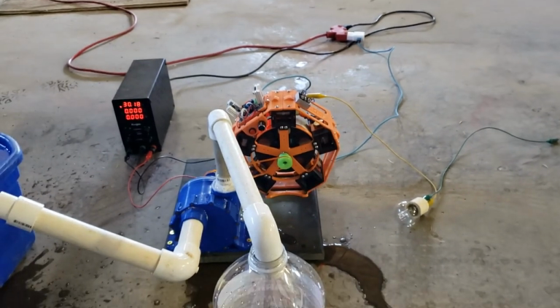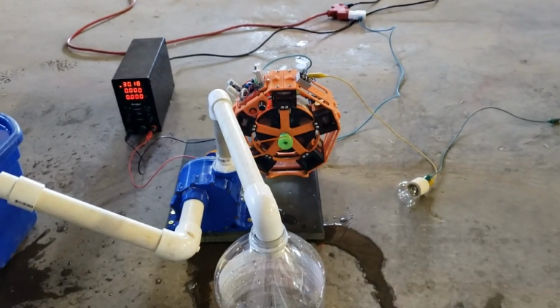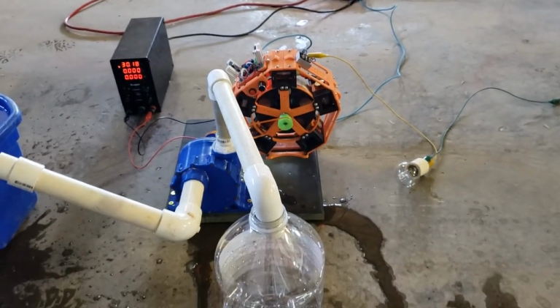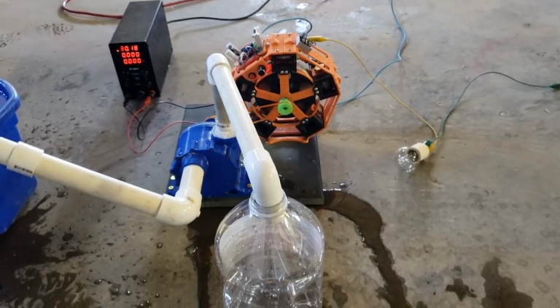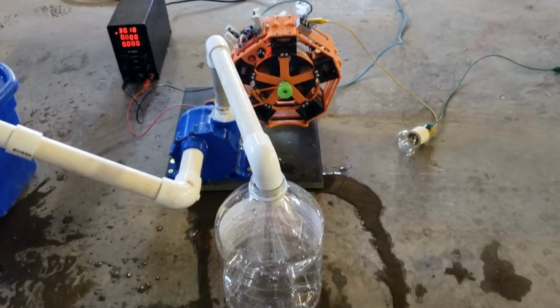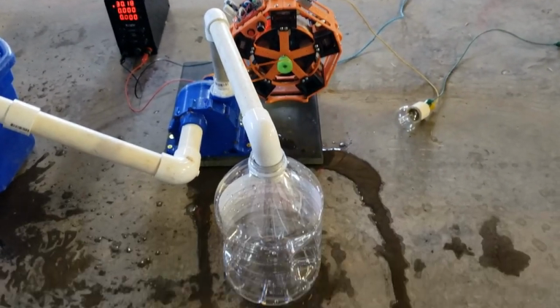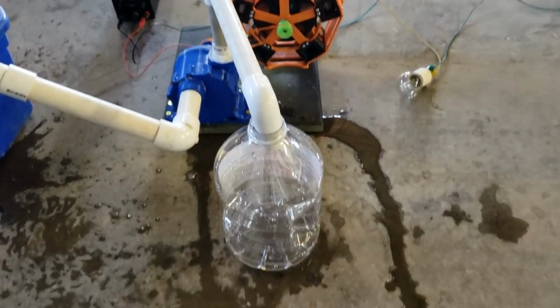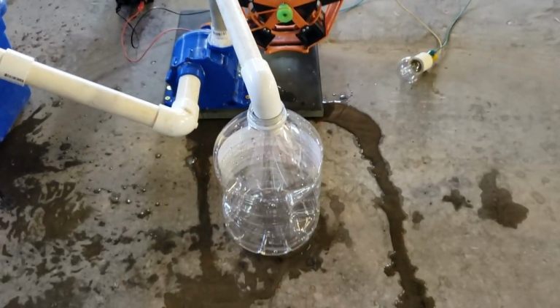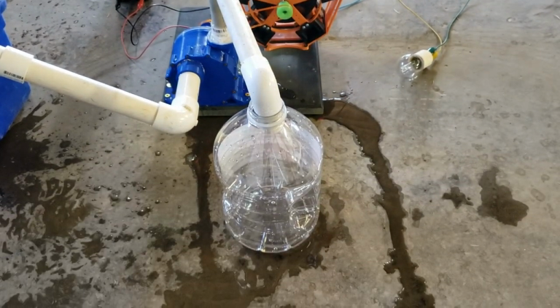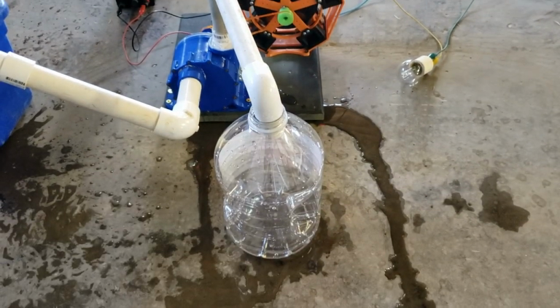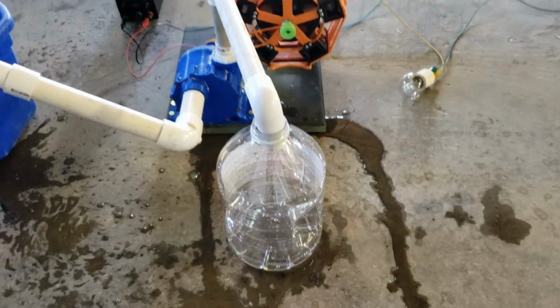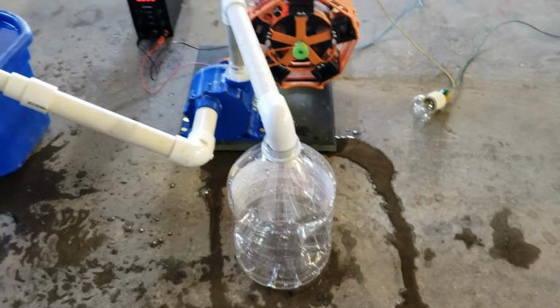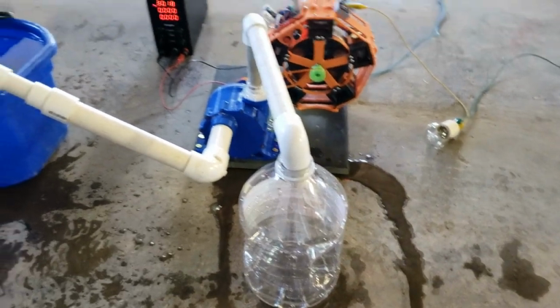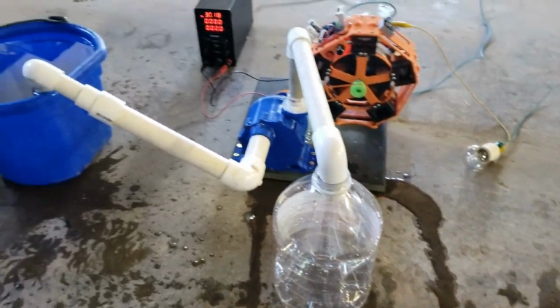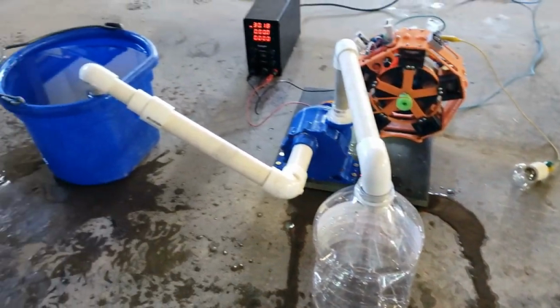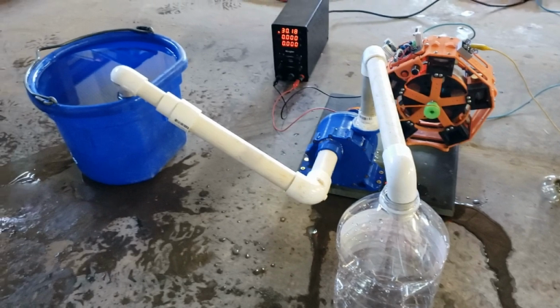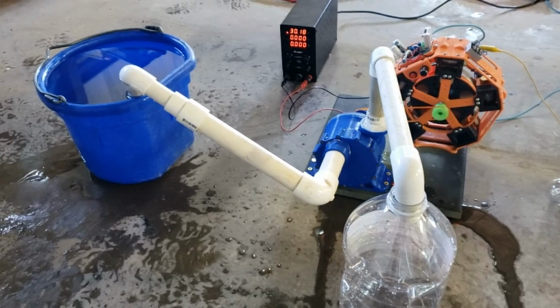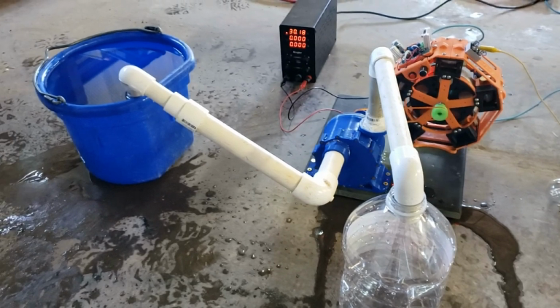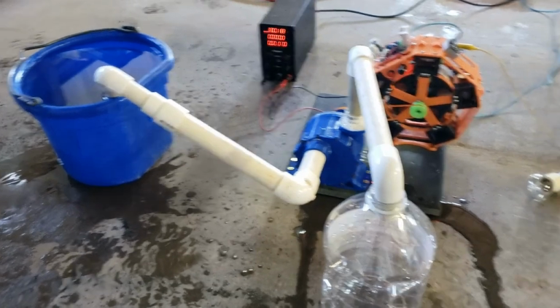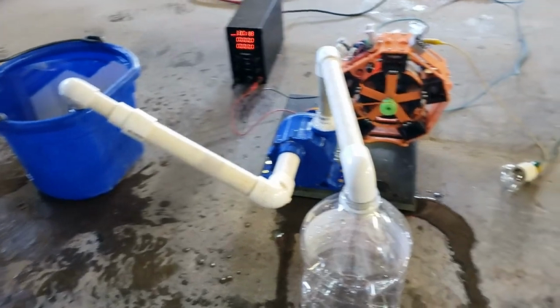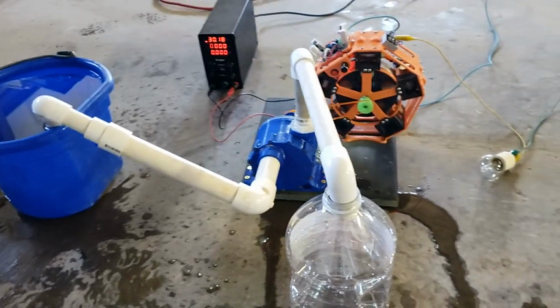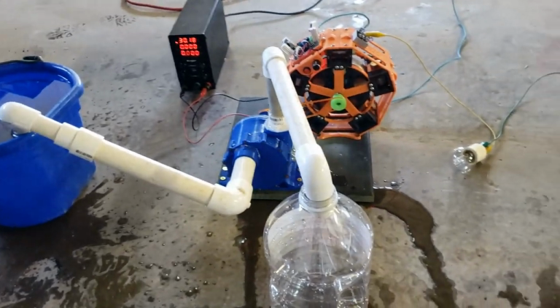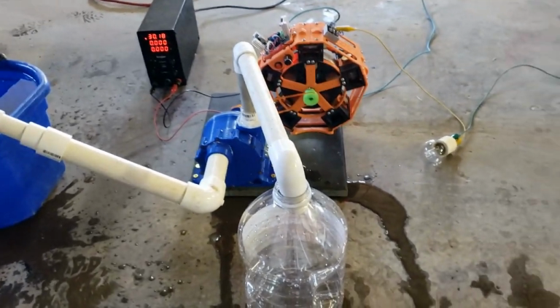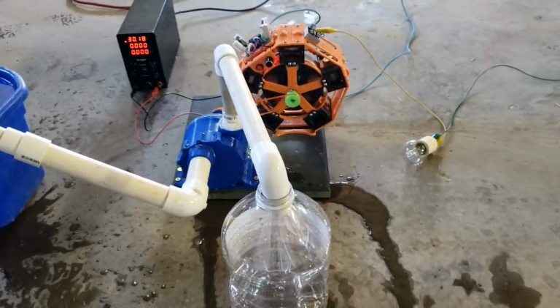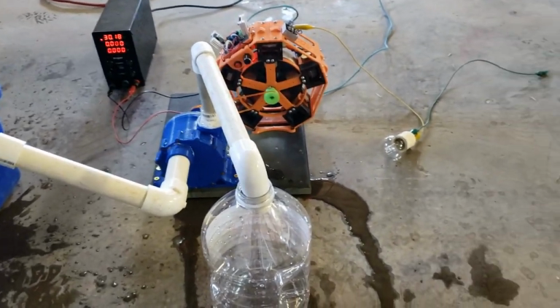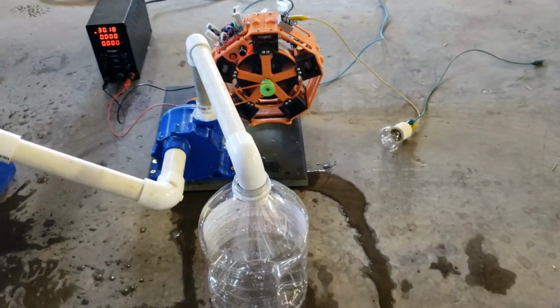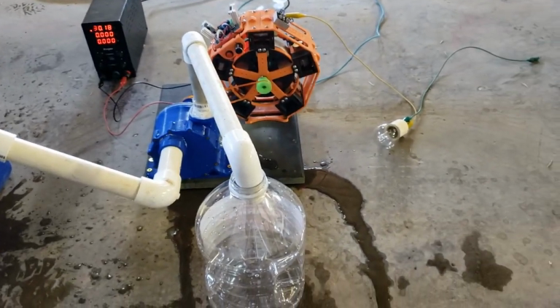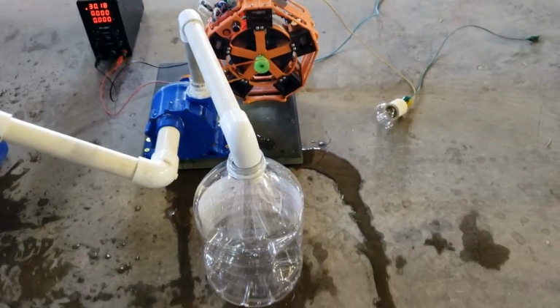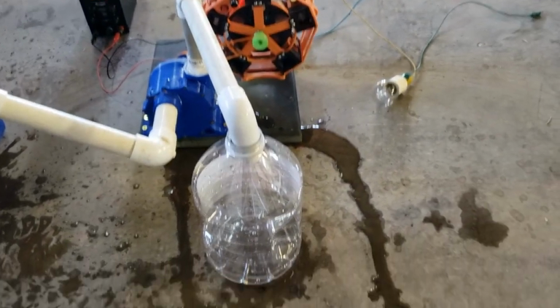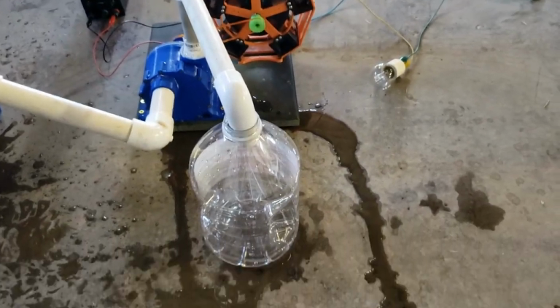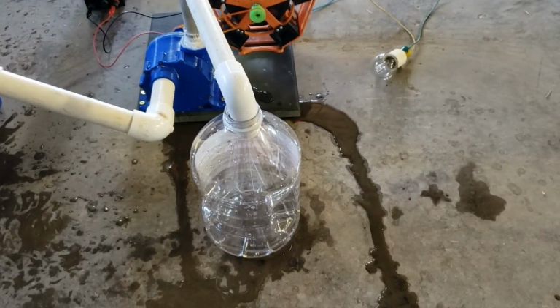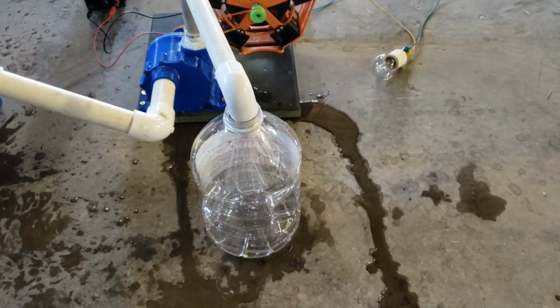I designed this water pump back in 2022 and have not tested it yet. Even with silicone it leaks — I may need to go back to the drawing board on this one.